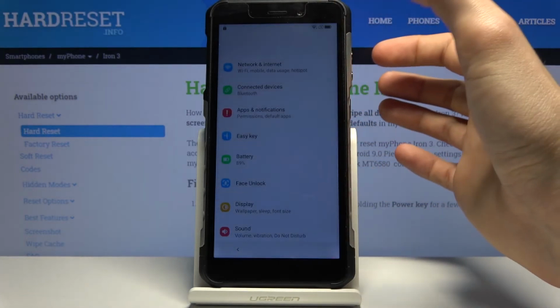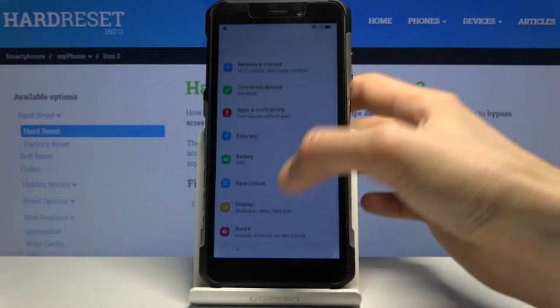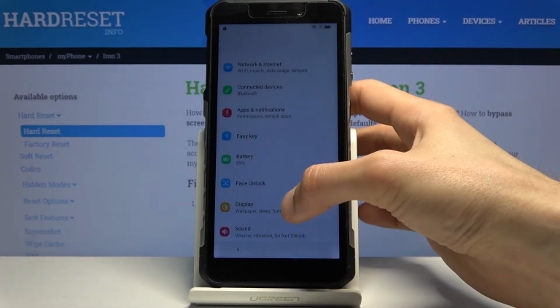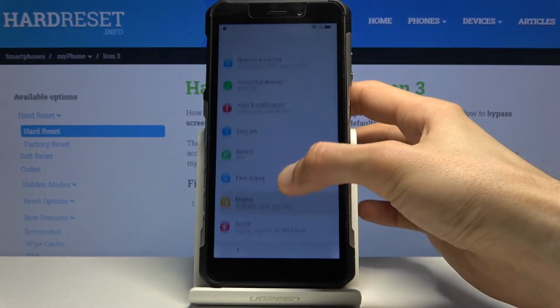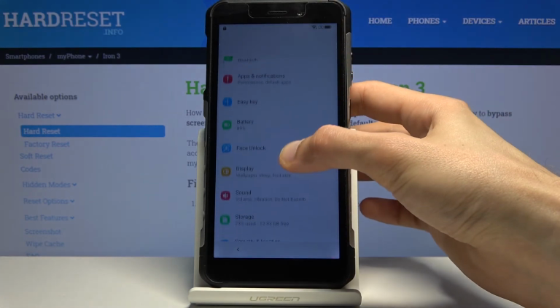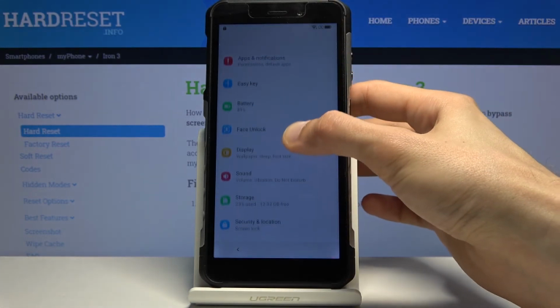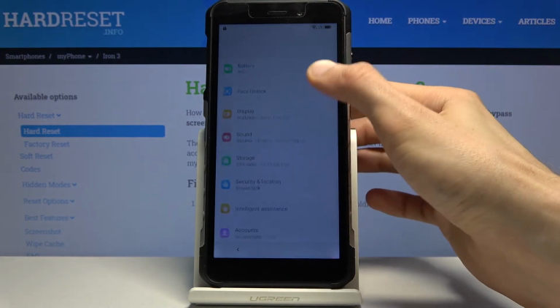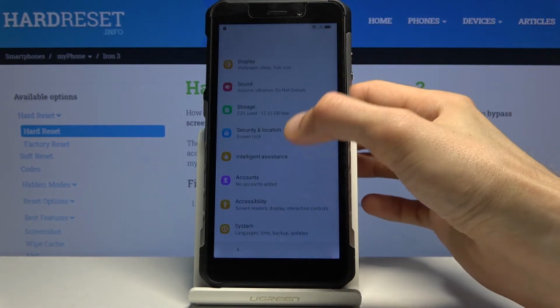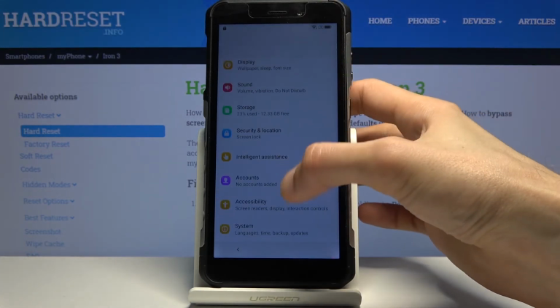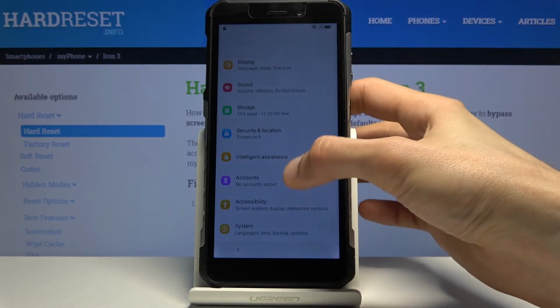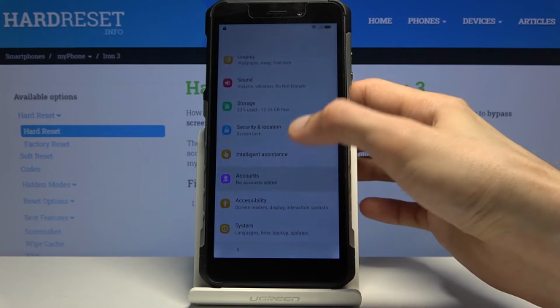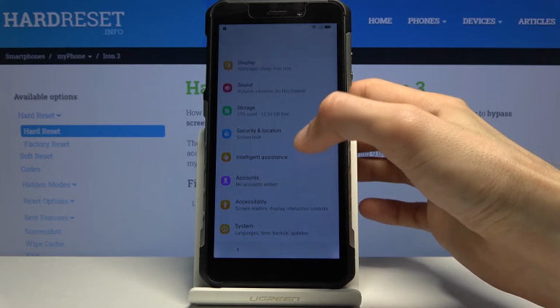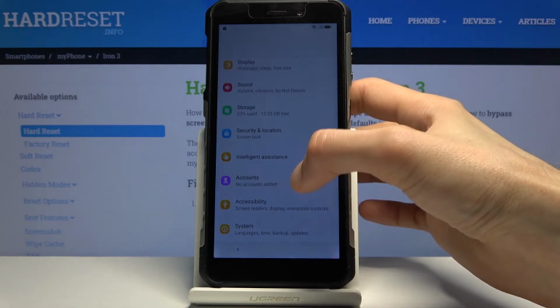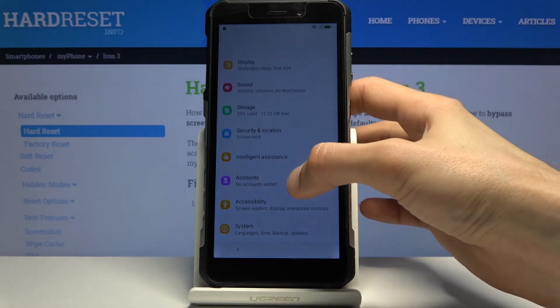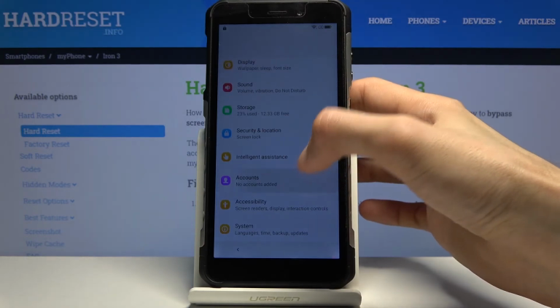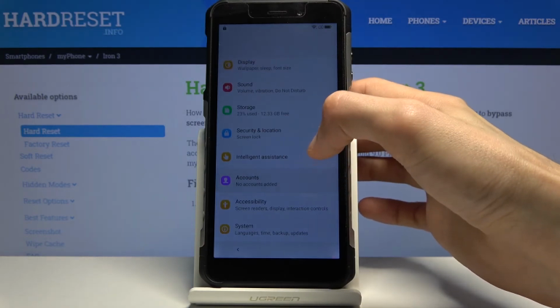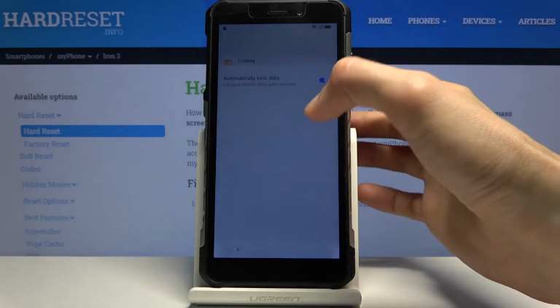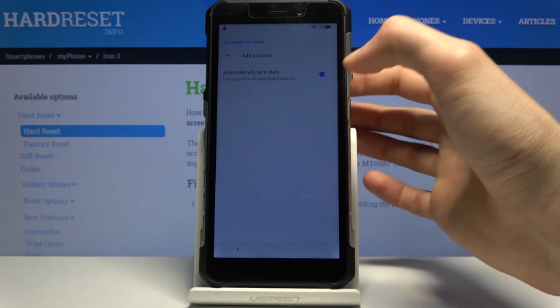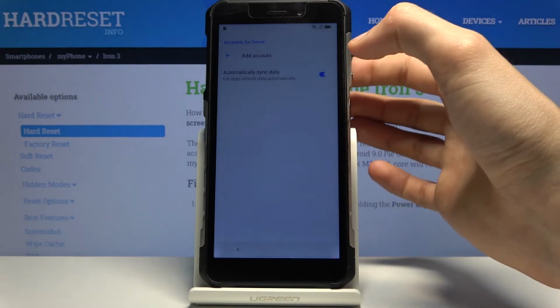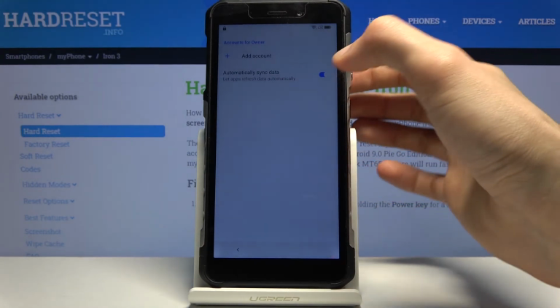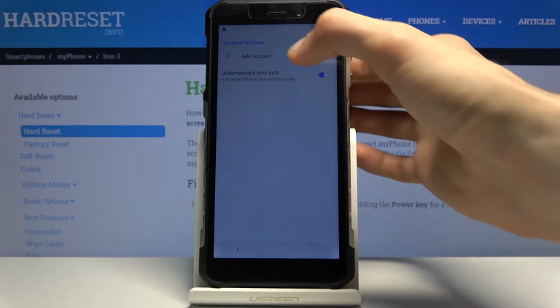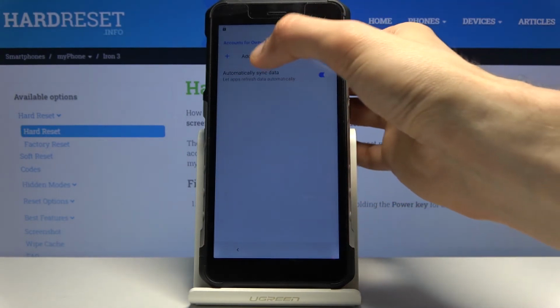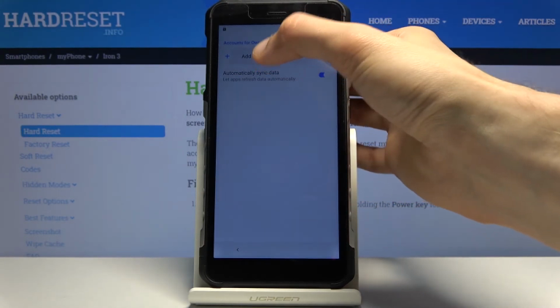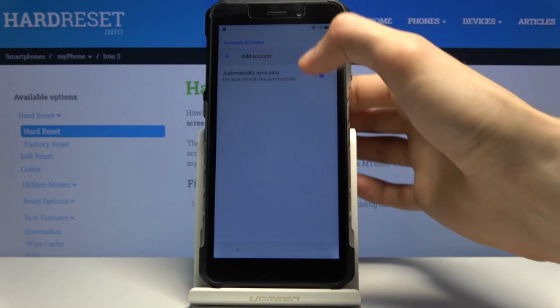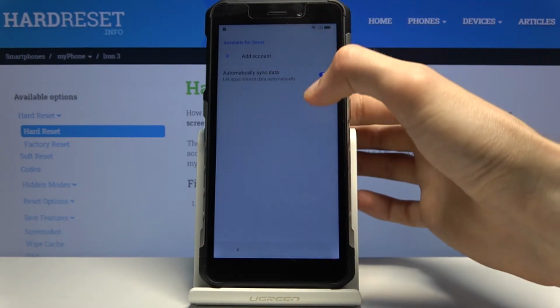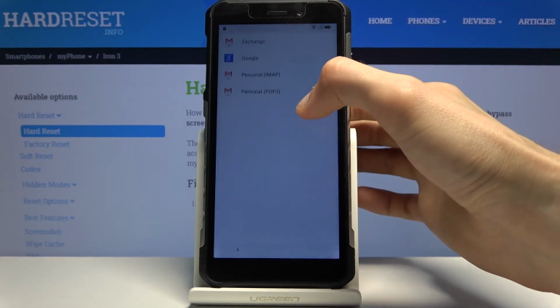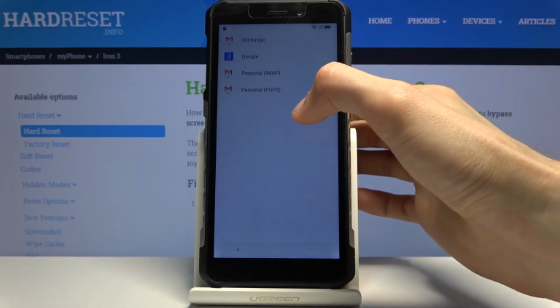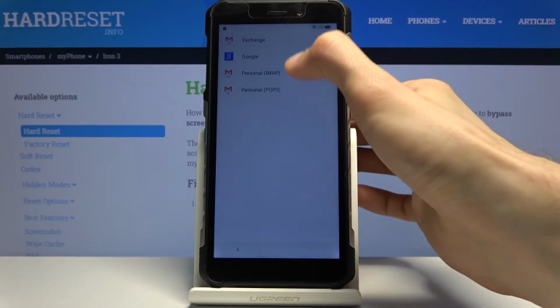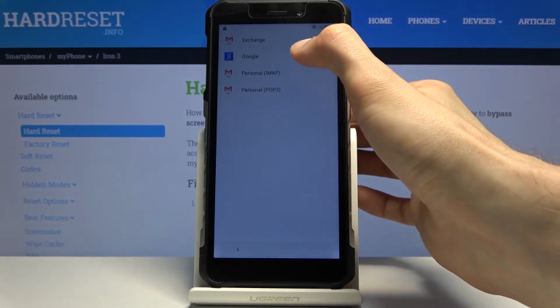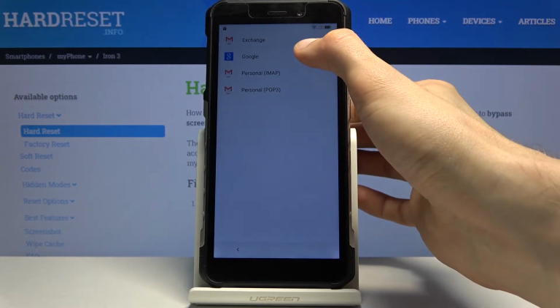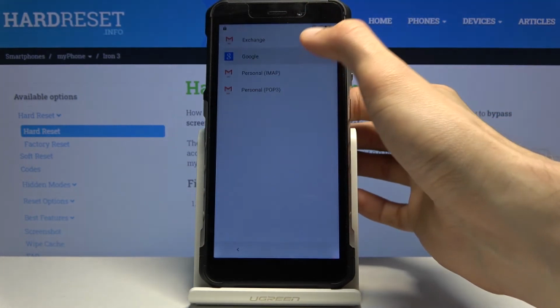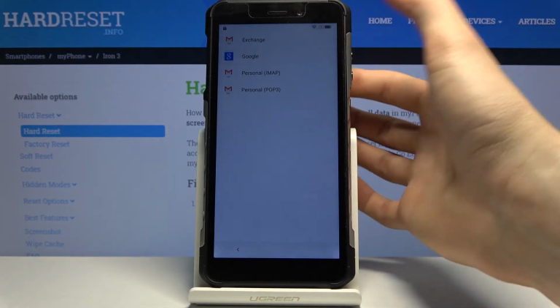Then choose Google Play Store and disable it as well. Go back to the main Settings page and scroll down to Accounts. Tap 'Add Account' and choose Google.